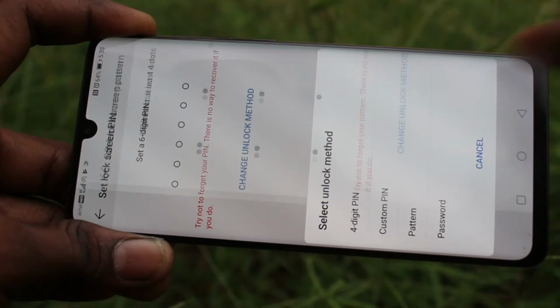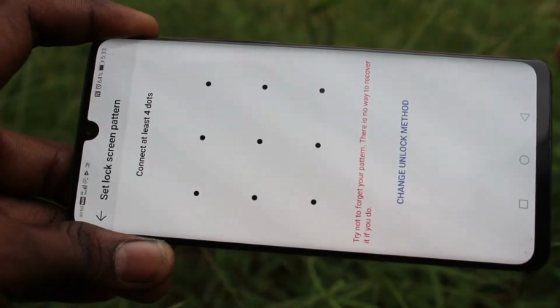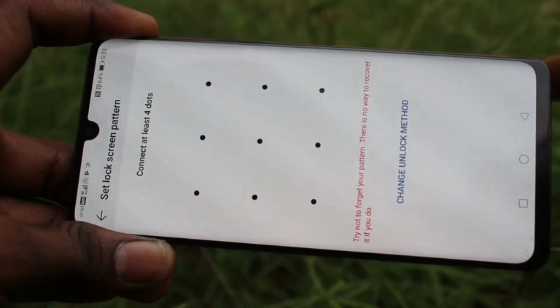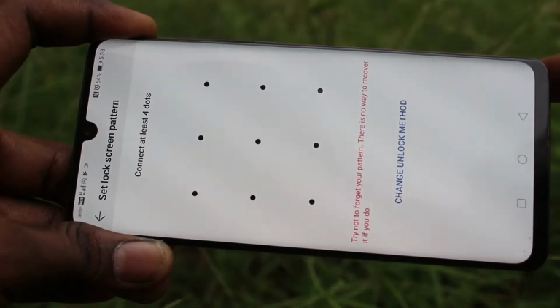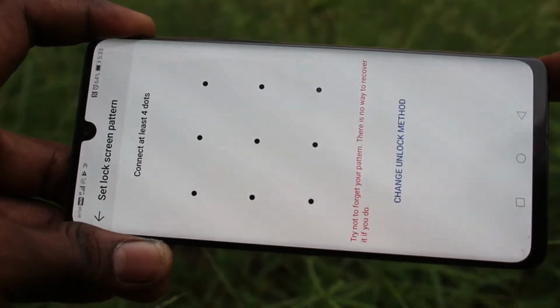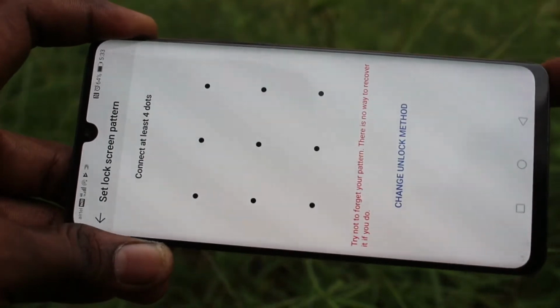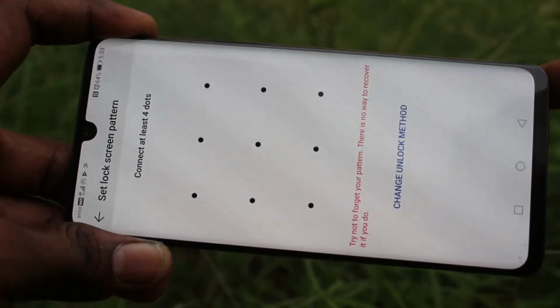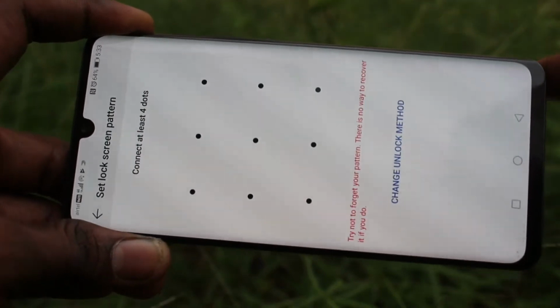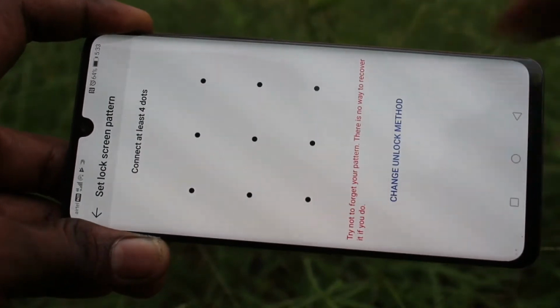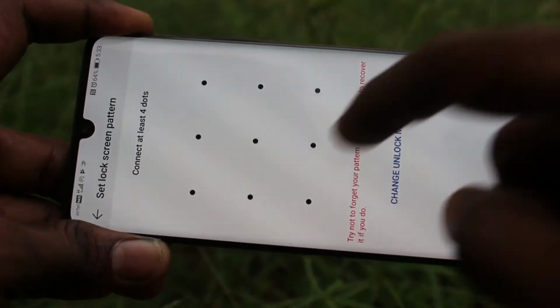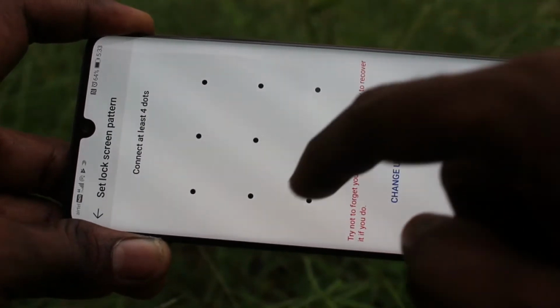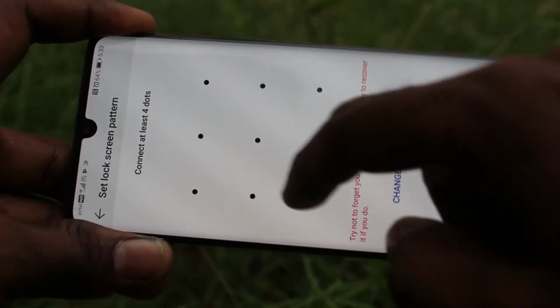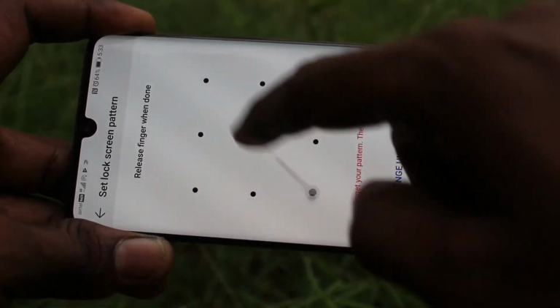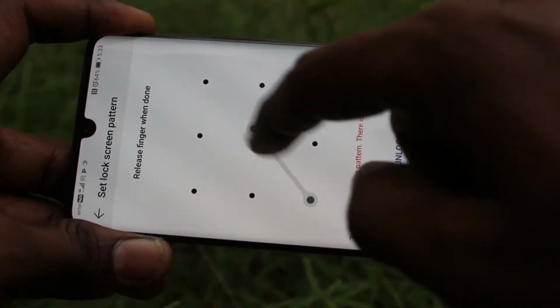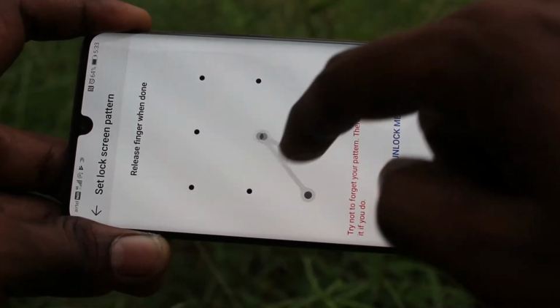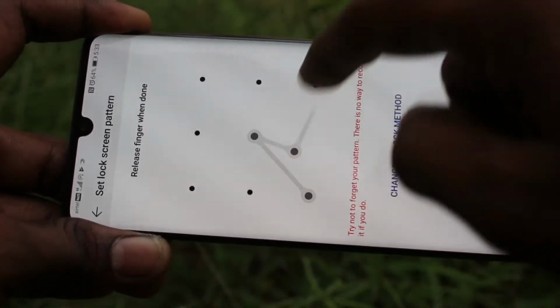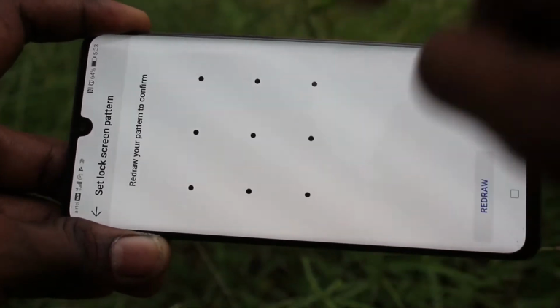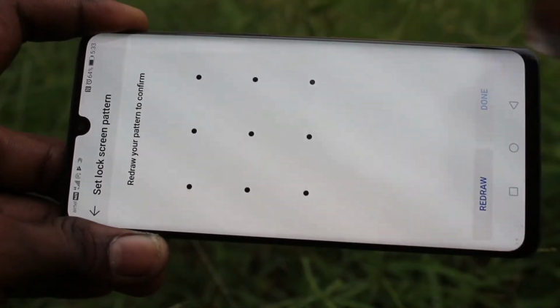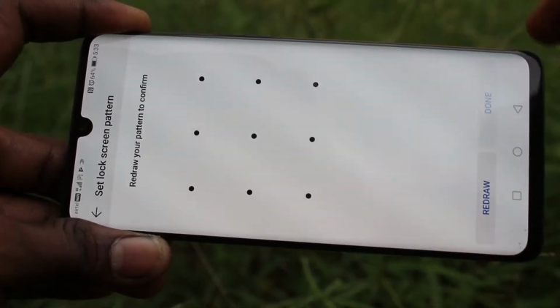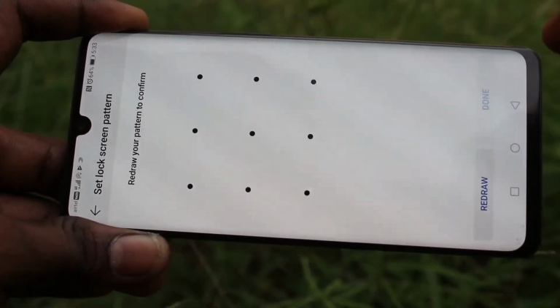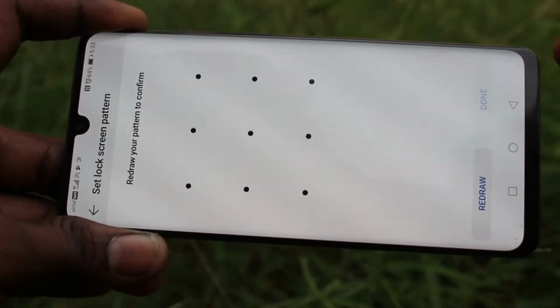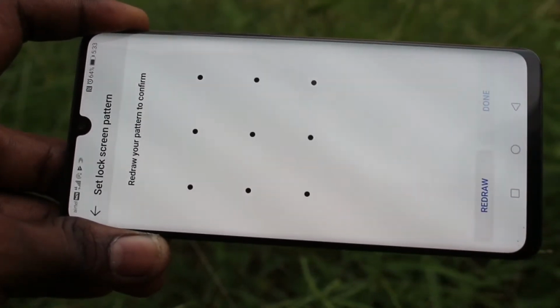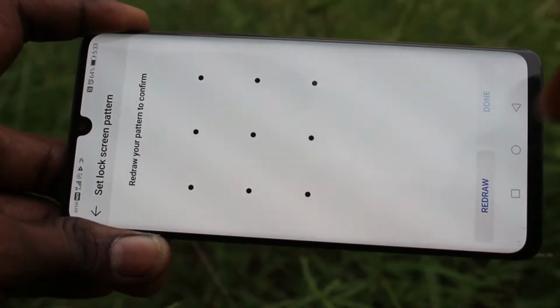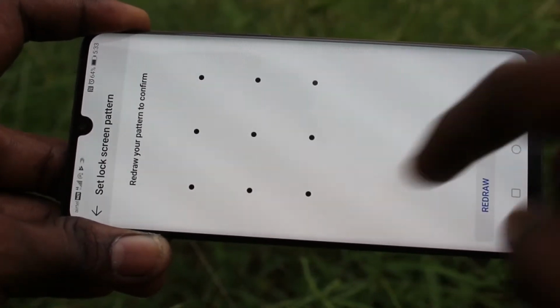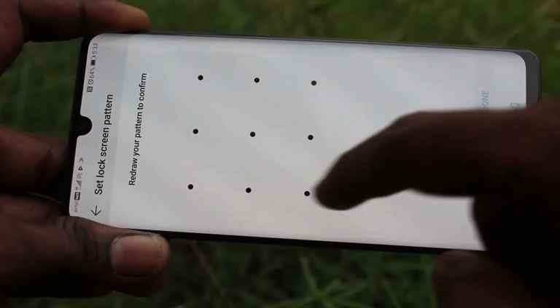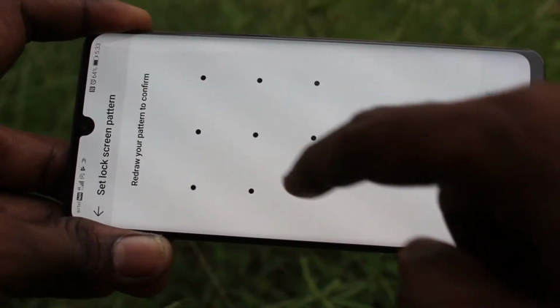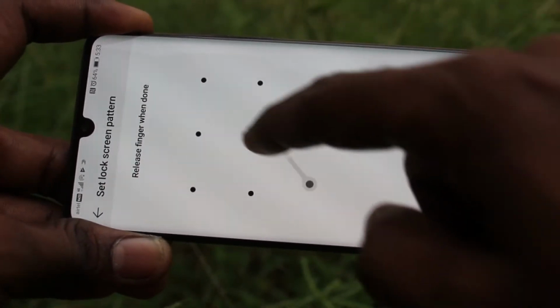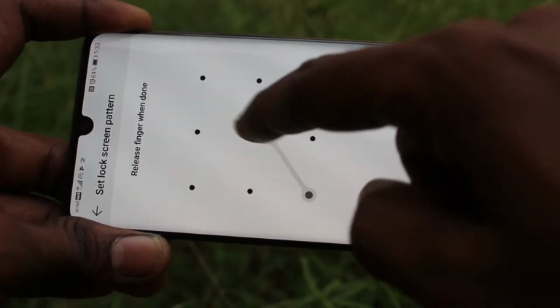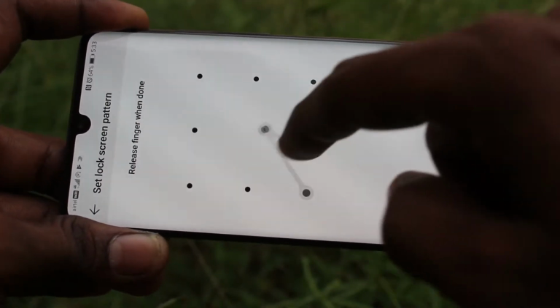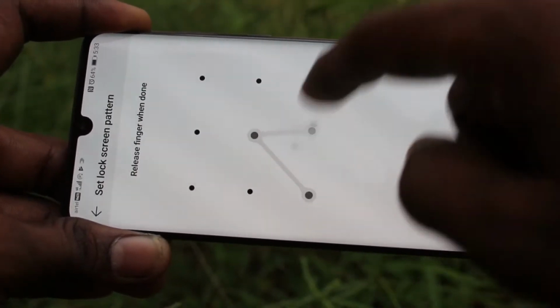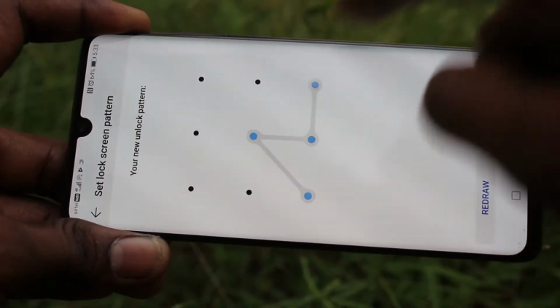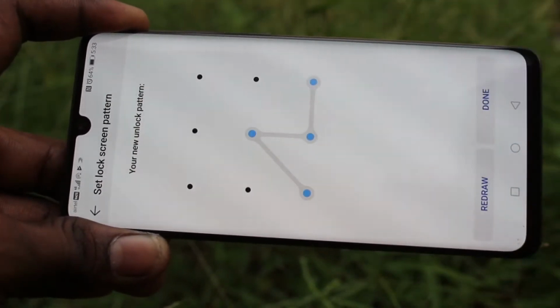Select Pattern. Draw the pattern that you want to set. Again, draw the same pattern to verify.